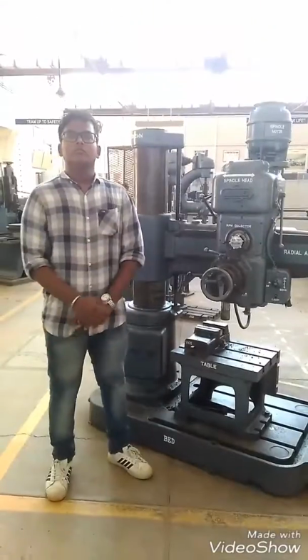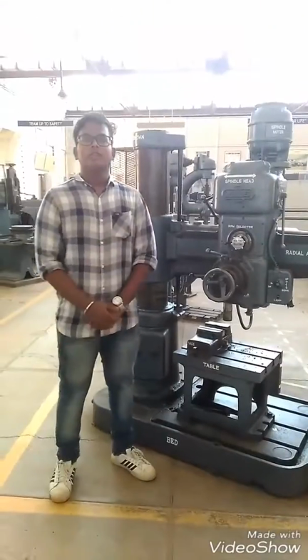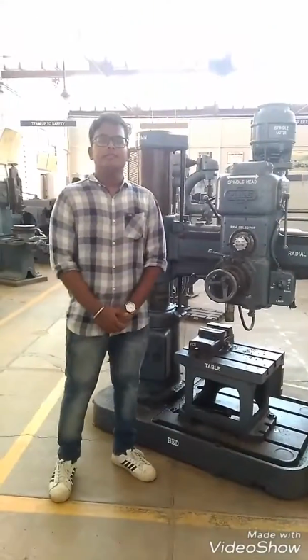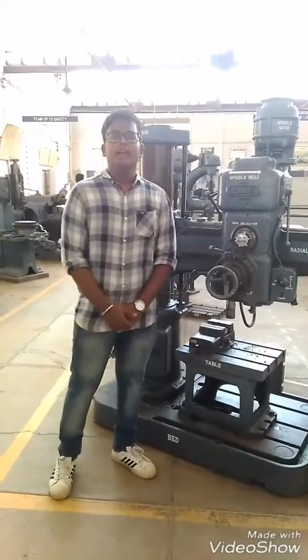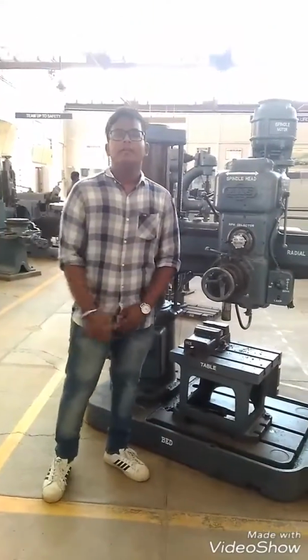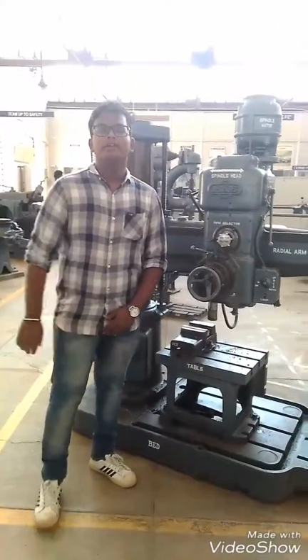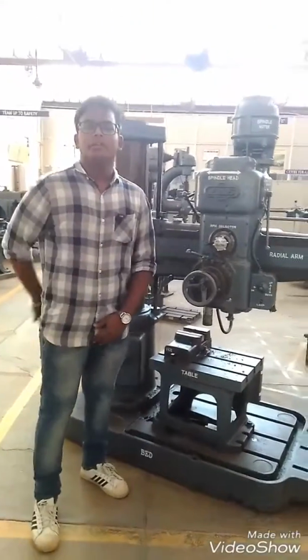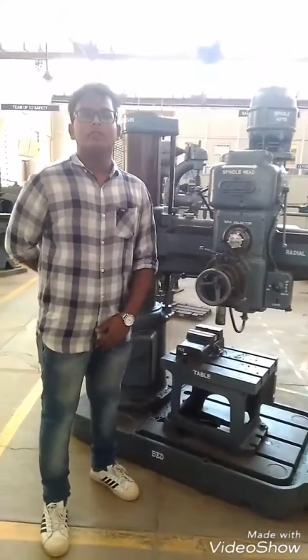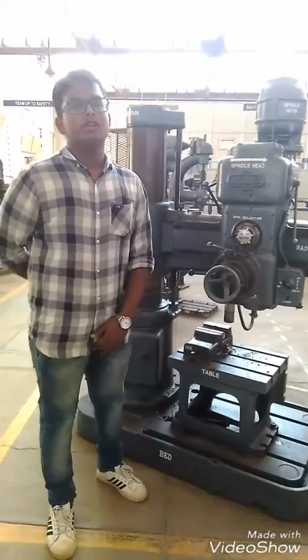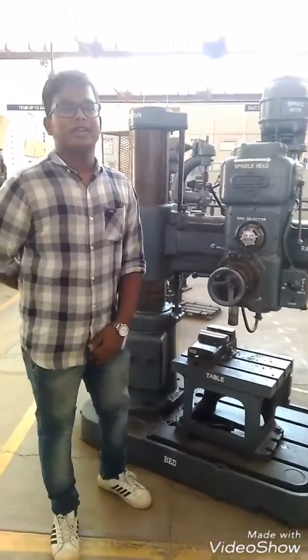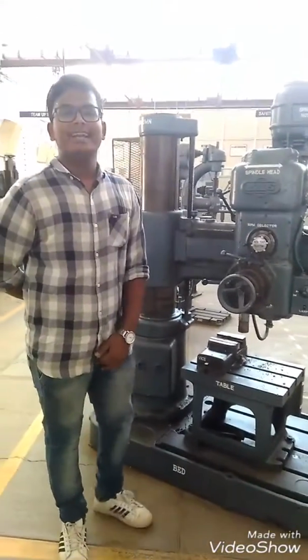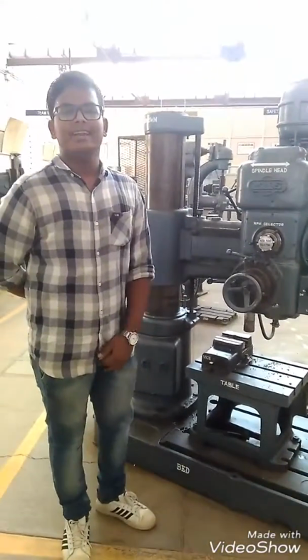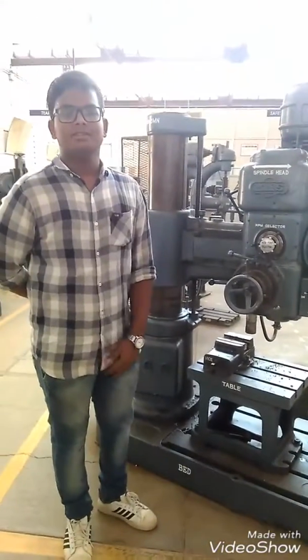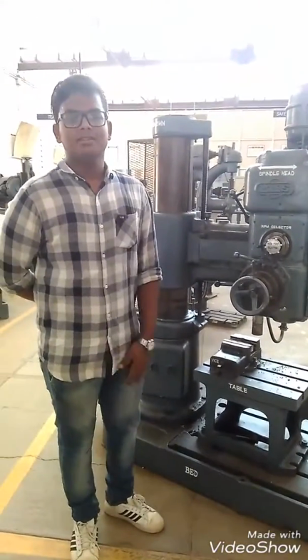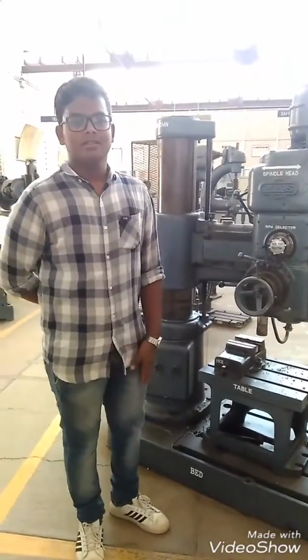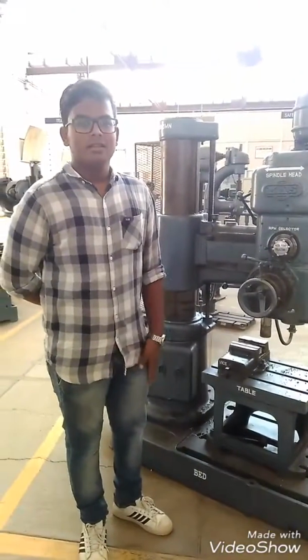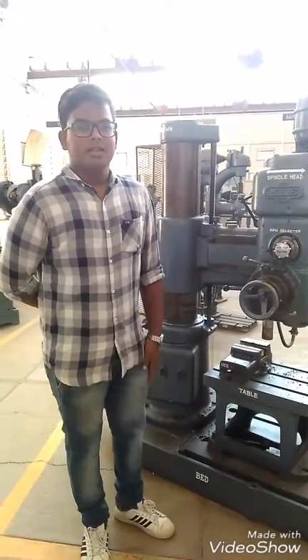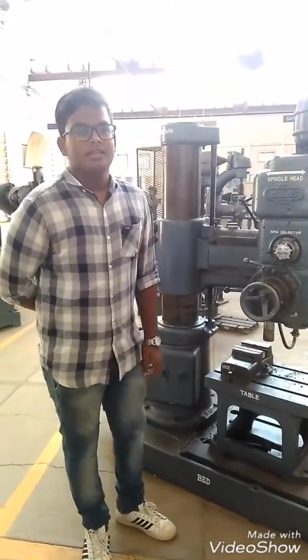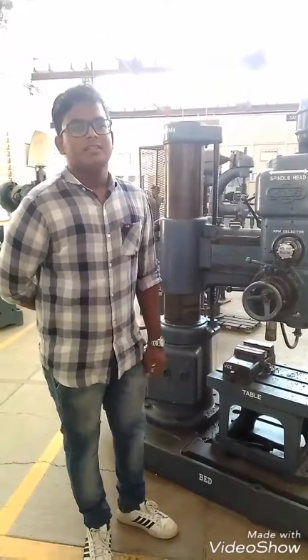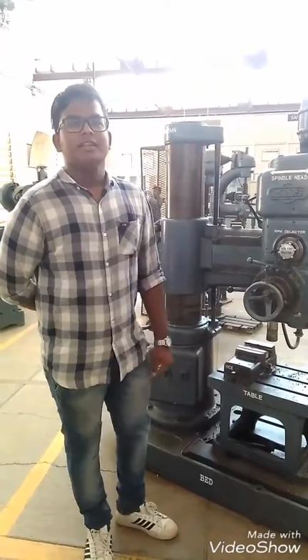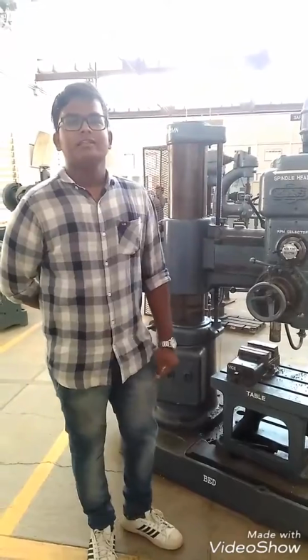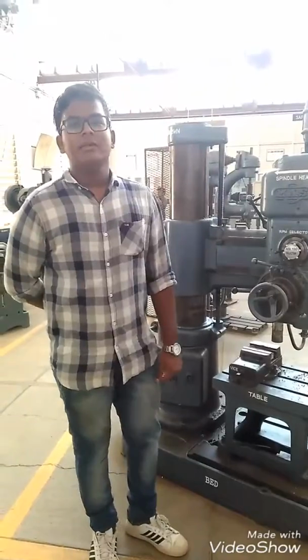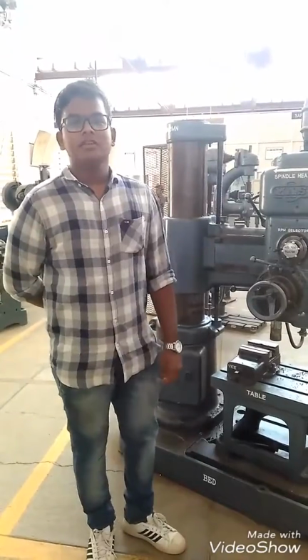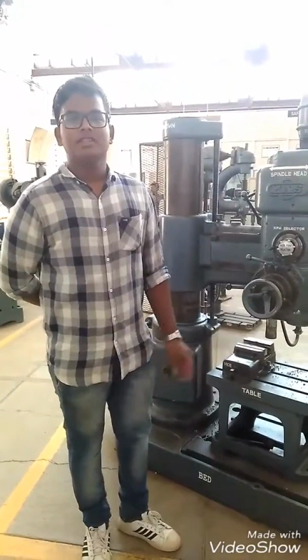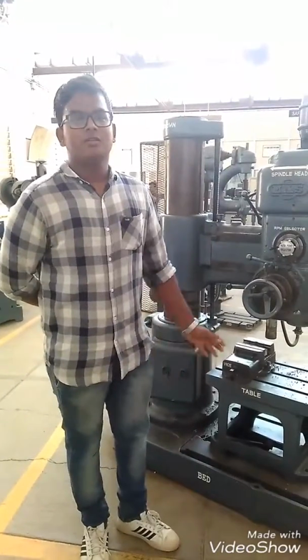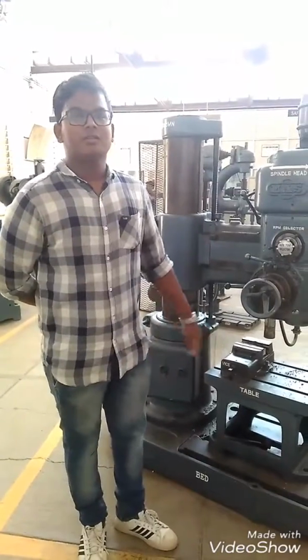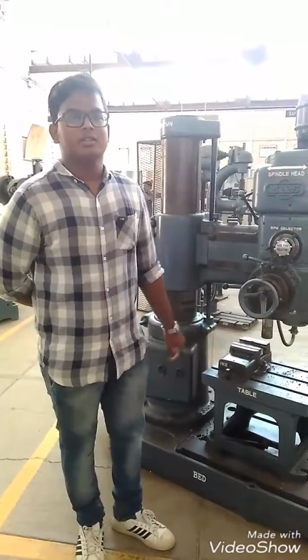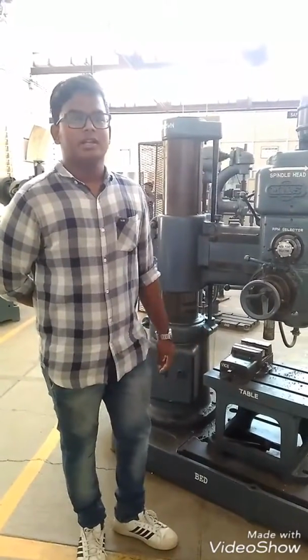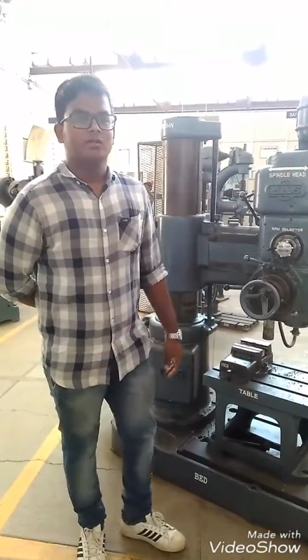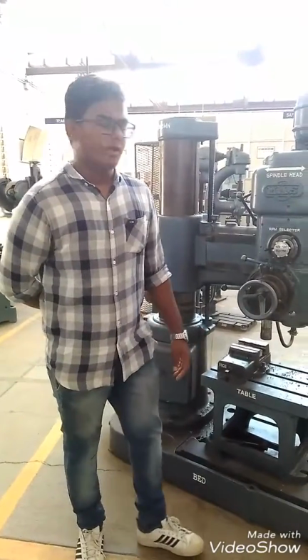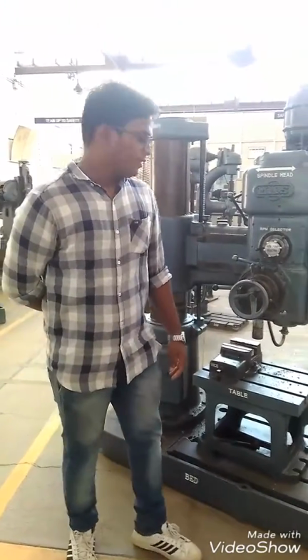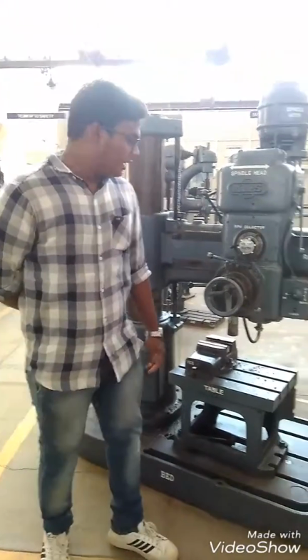Hi, I gladly welcome you all to the radial drilling machine. I am here testing the drilling machine. Let's go talk about our machine now.